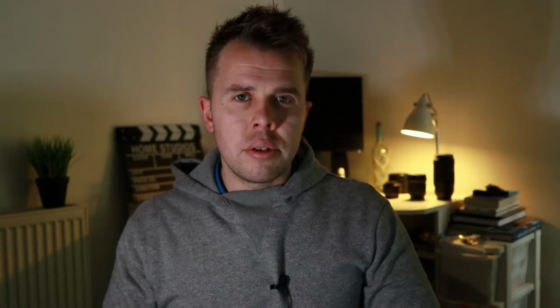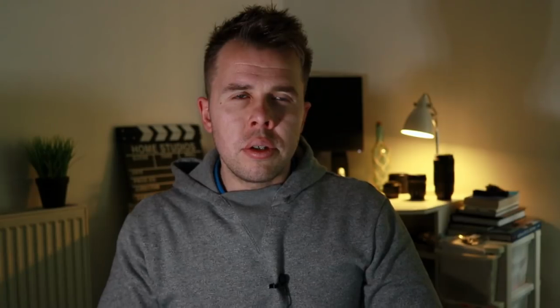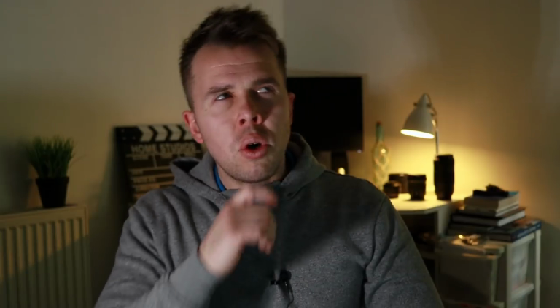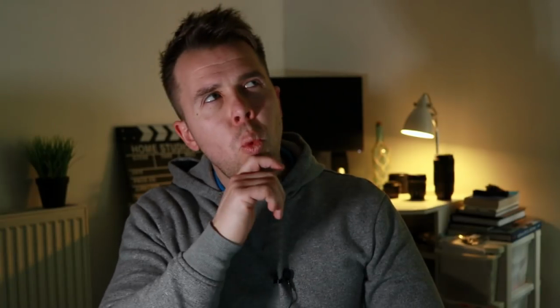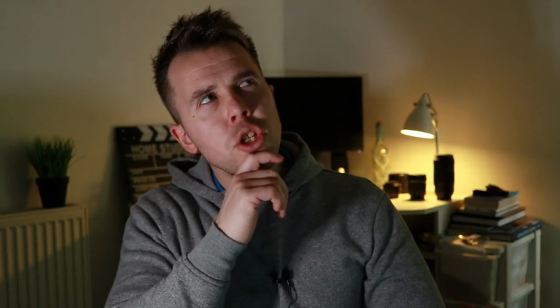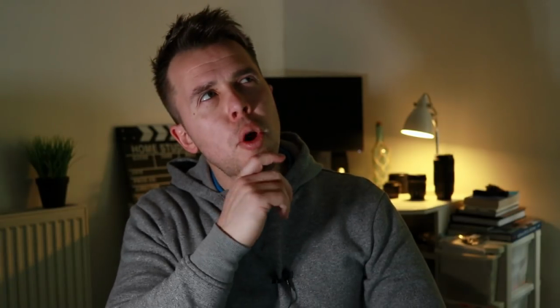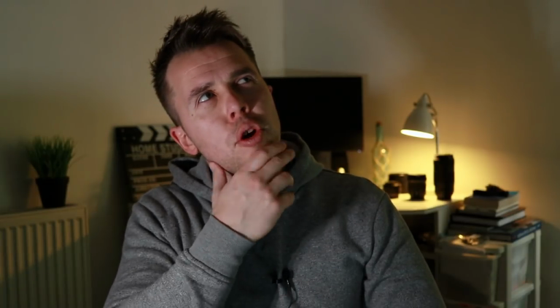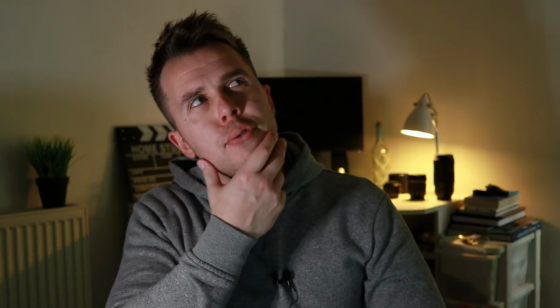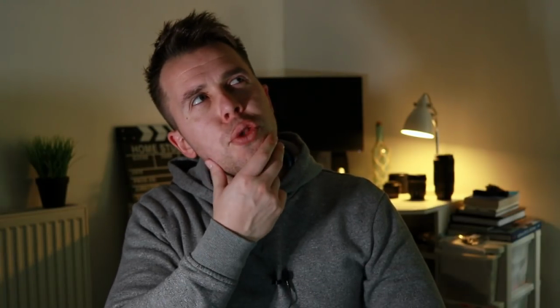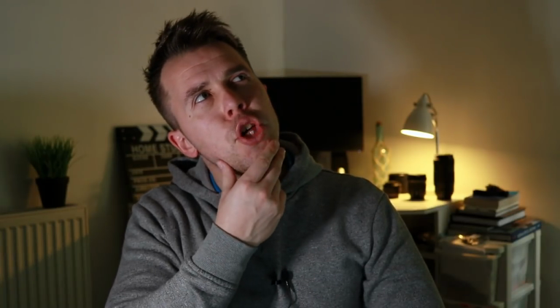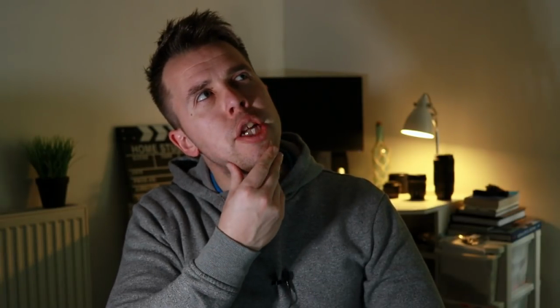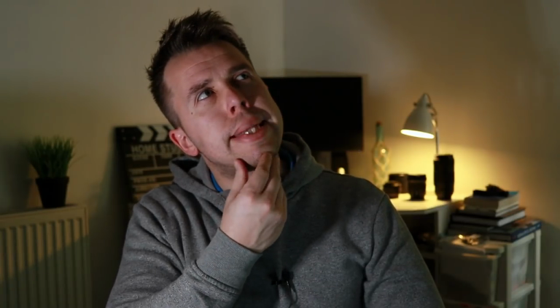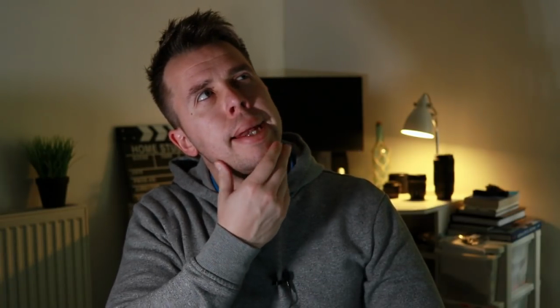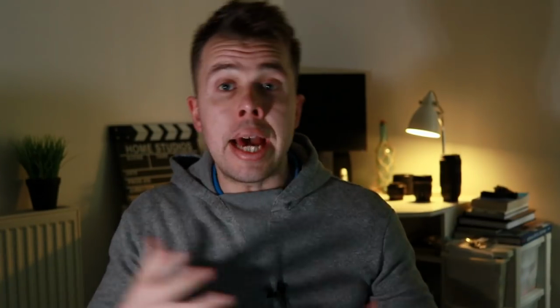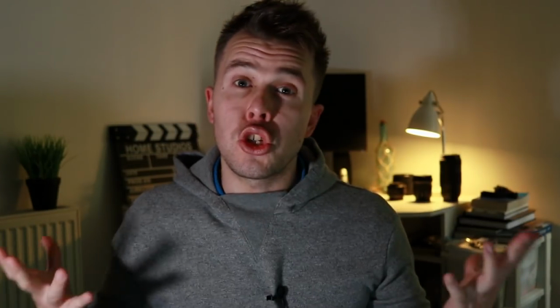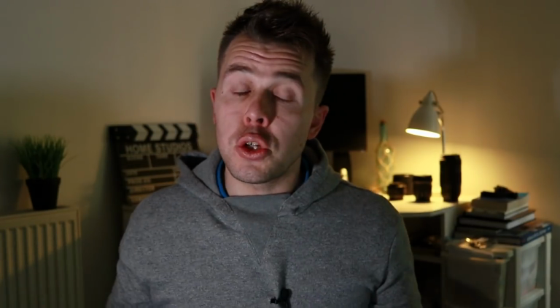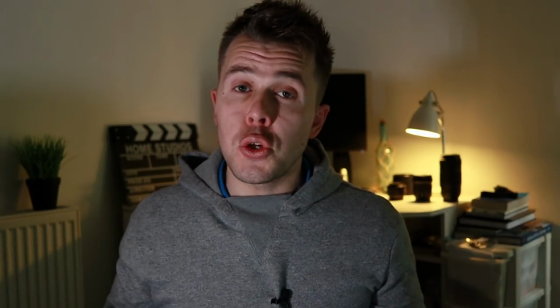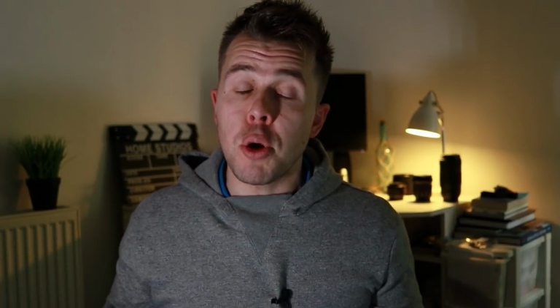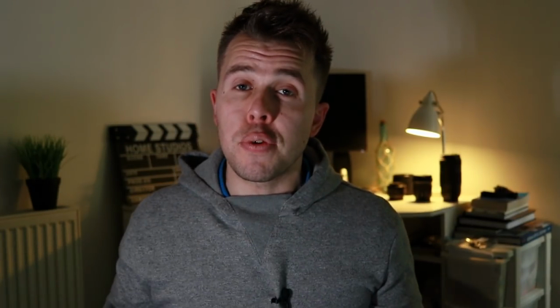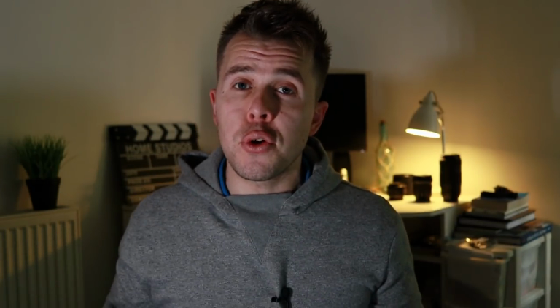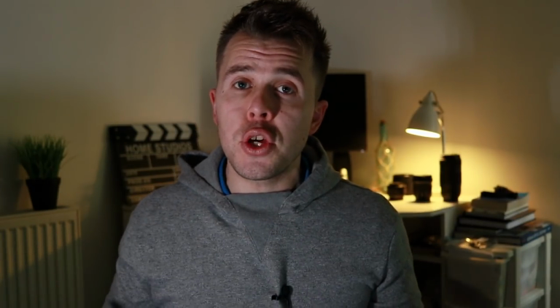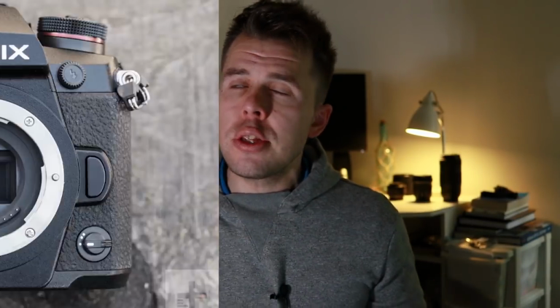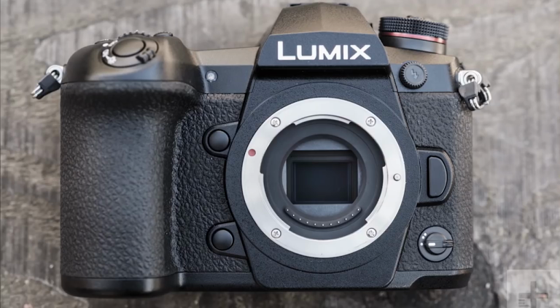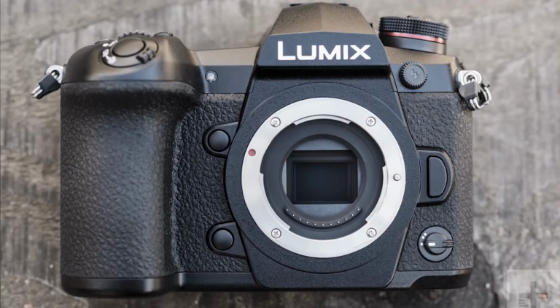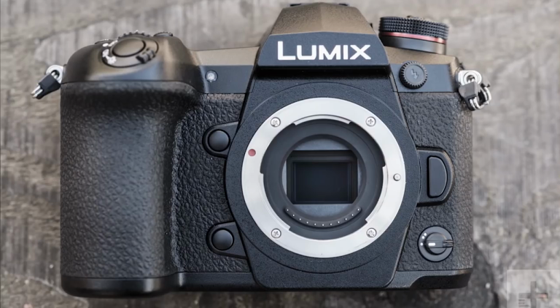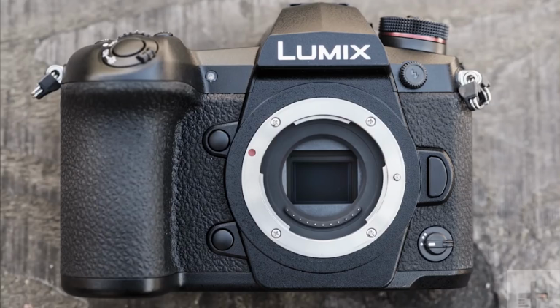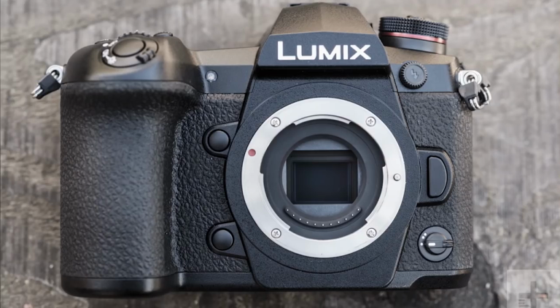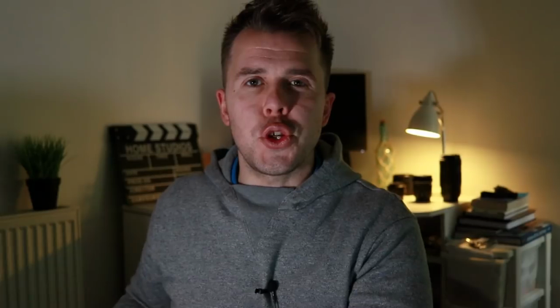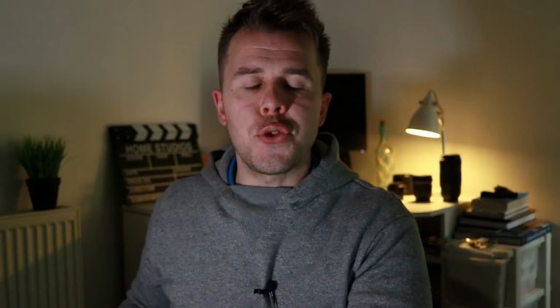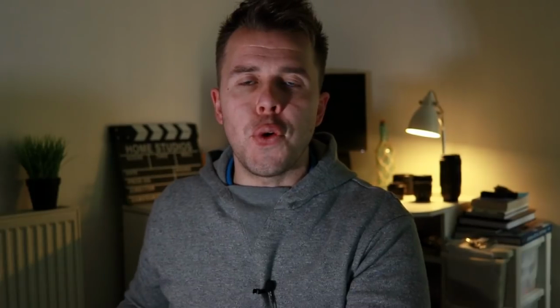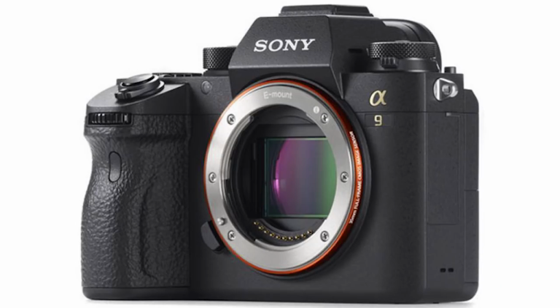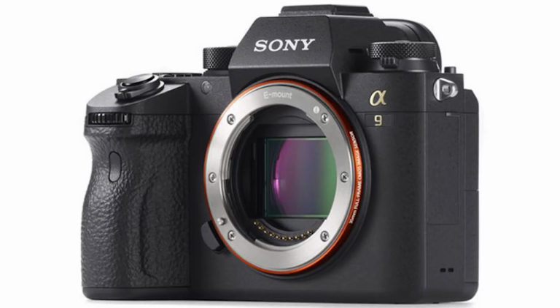What's micro four-thirds then, and should you choose micro four-thirds or should you choose full-frame? Both answers will be found in today's video.